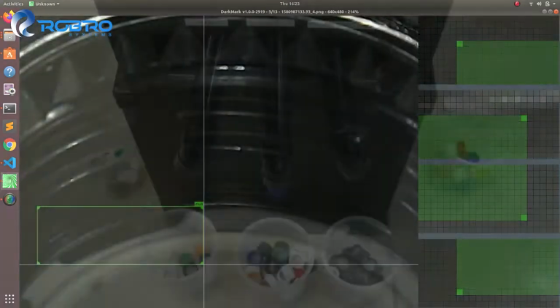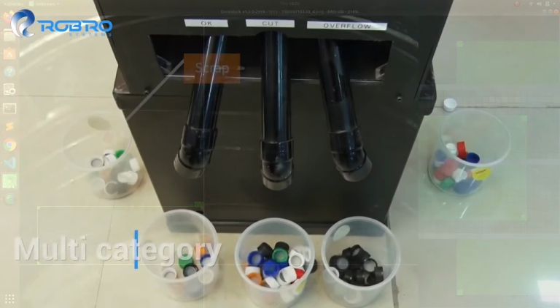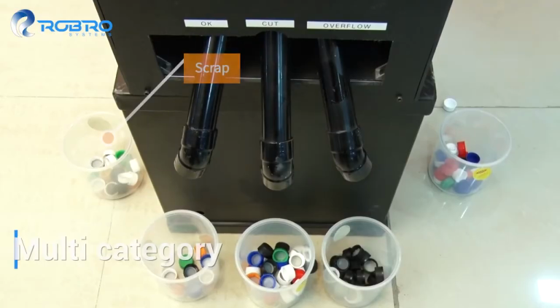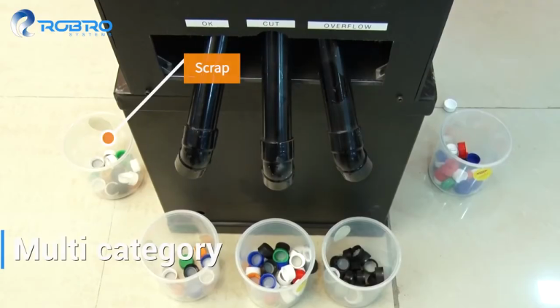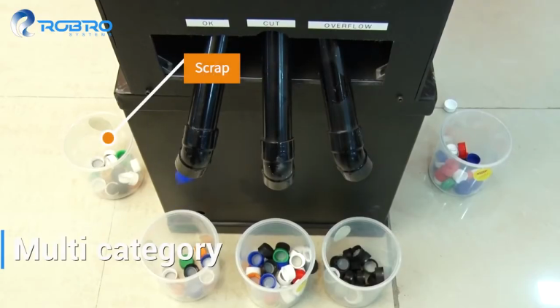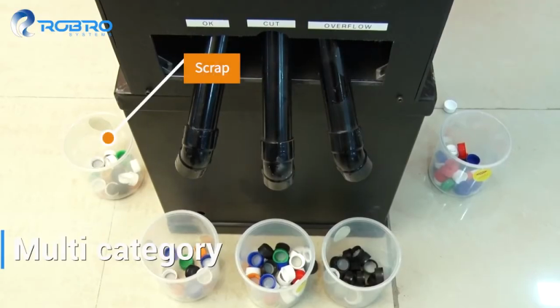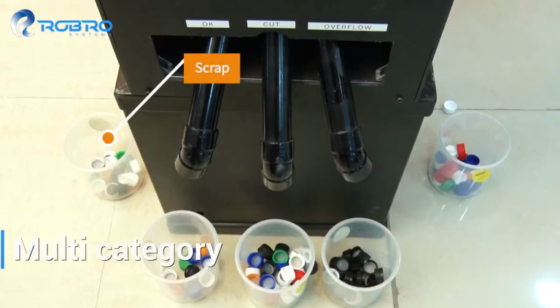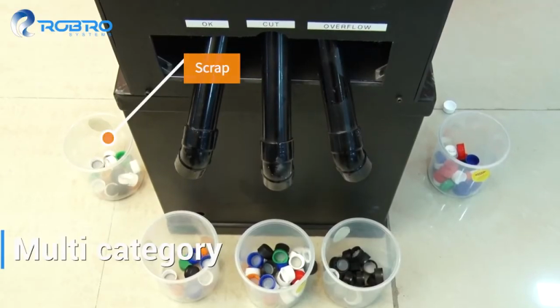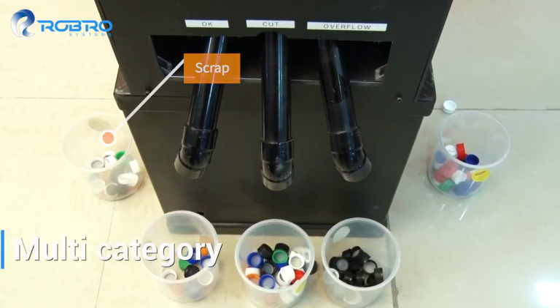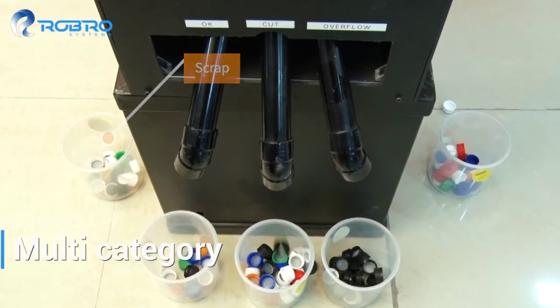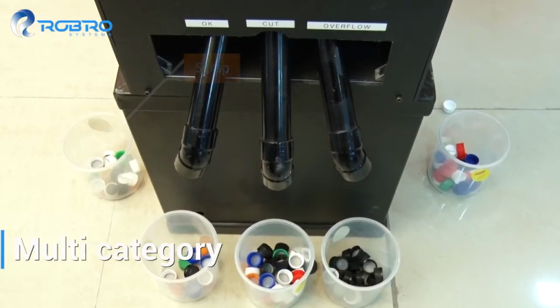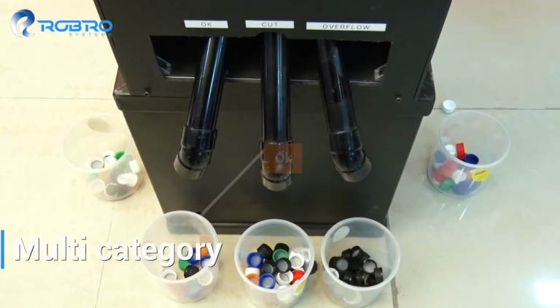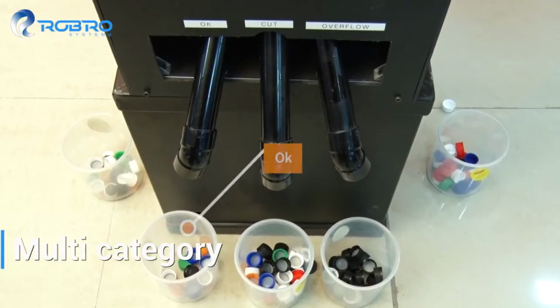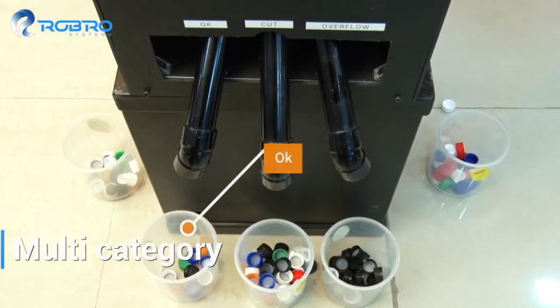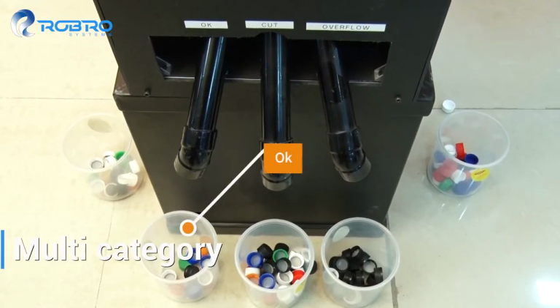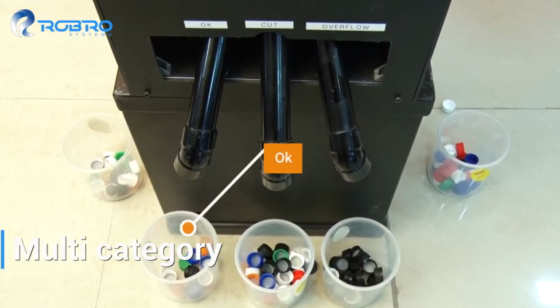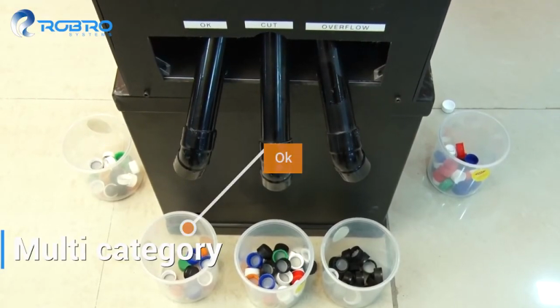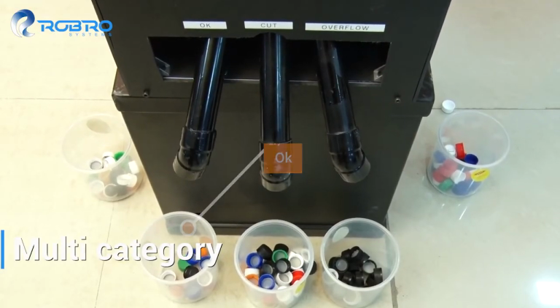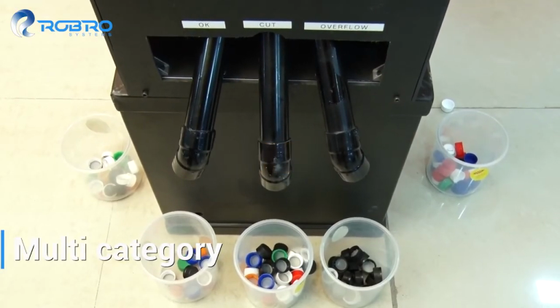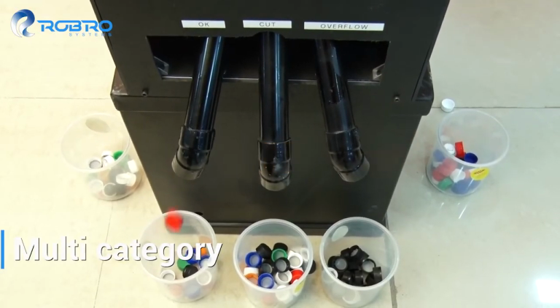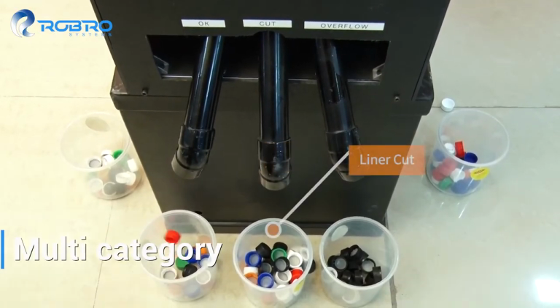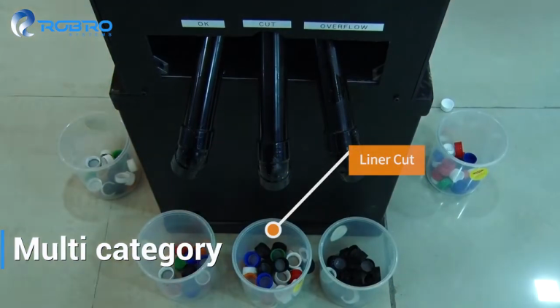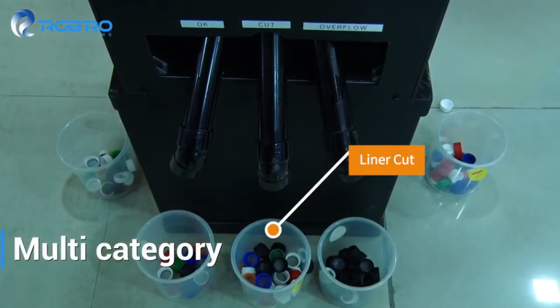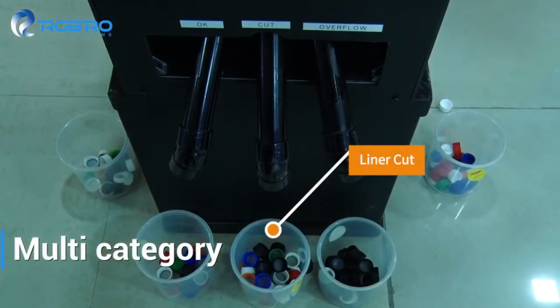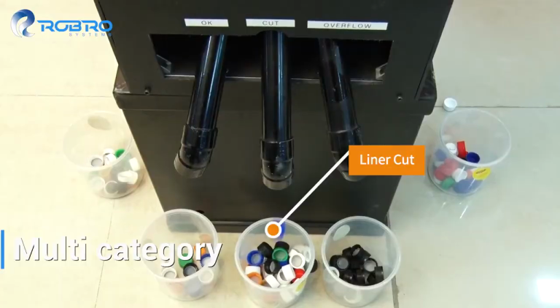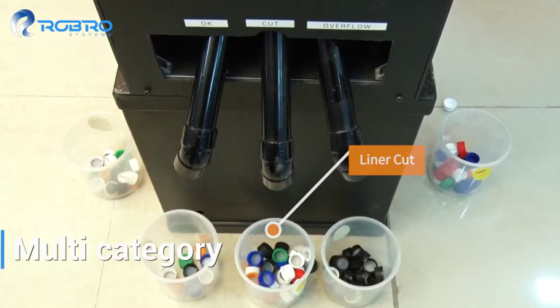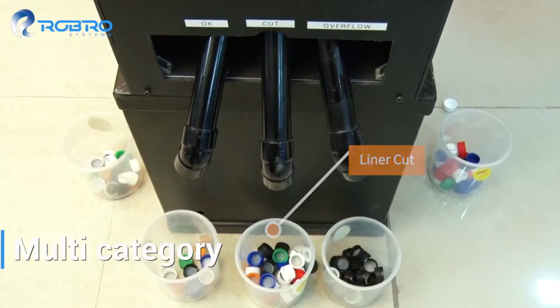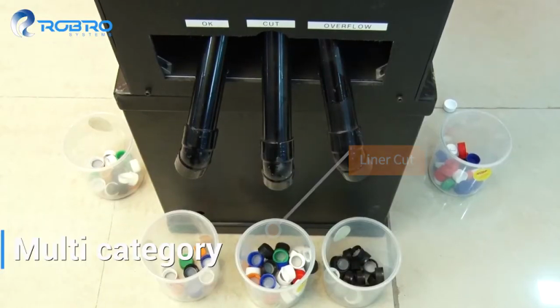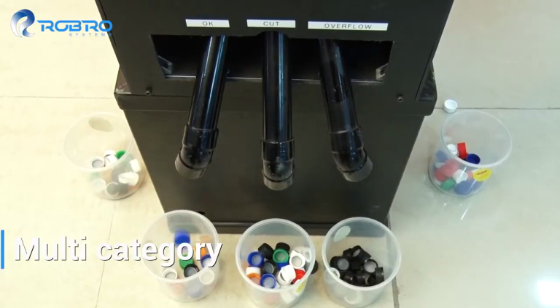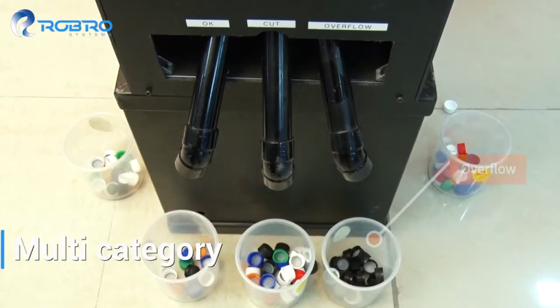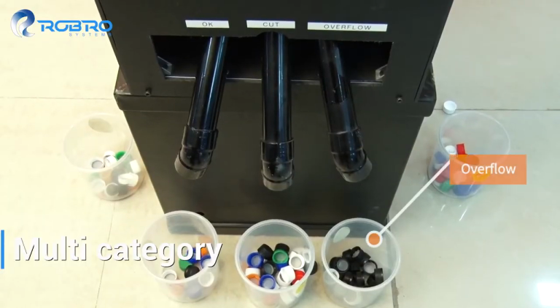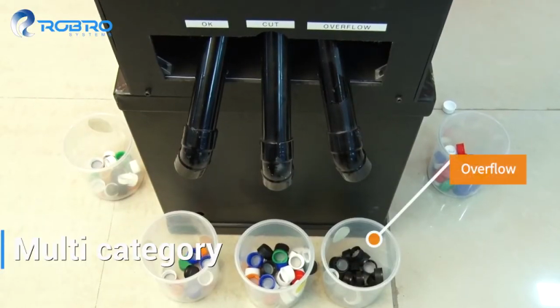The end result is precisely sorted caps in various categories as required.